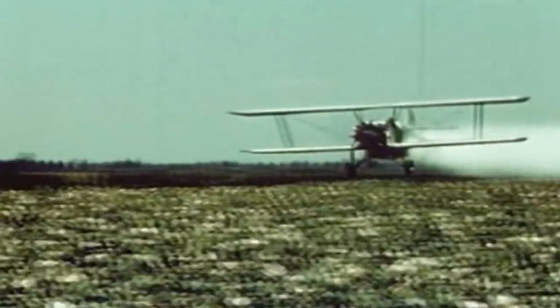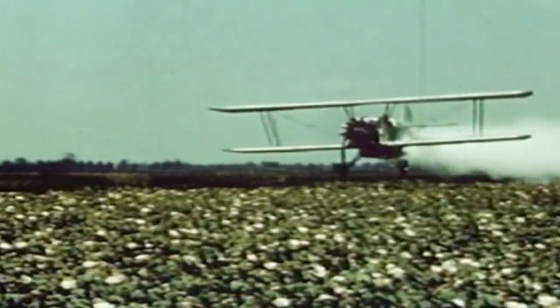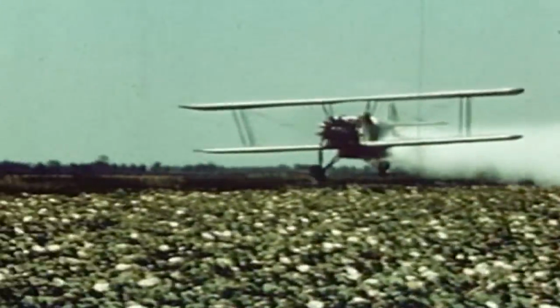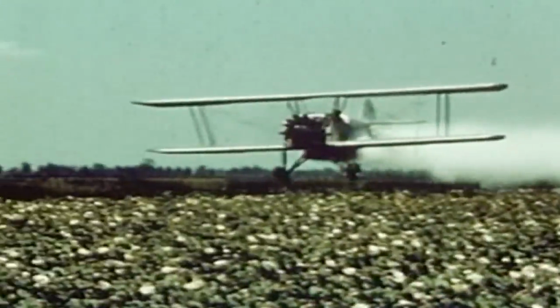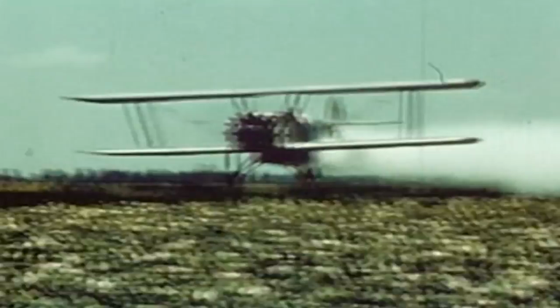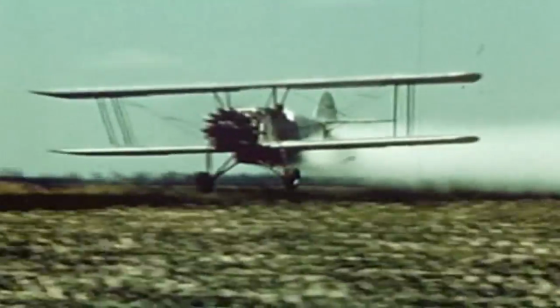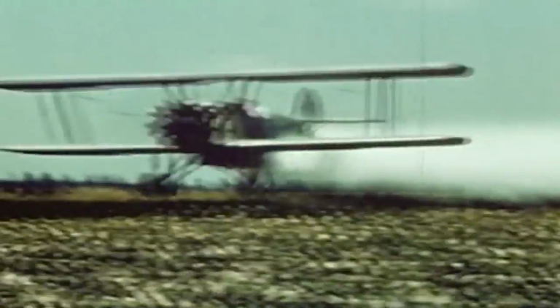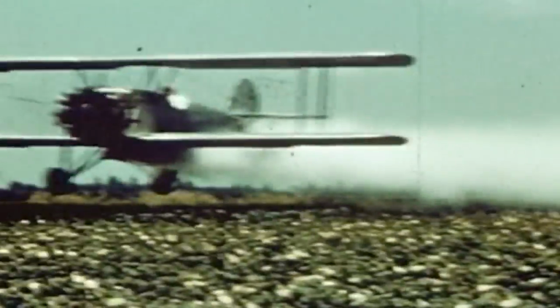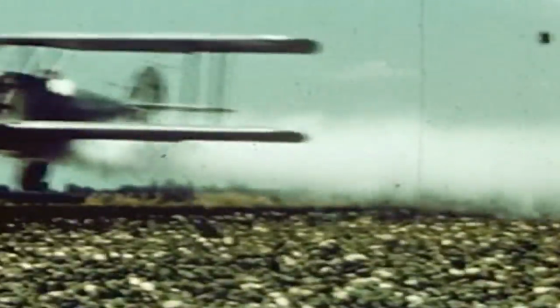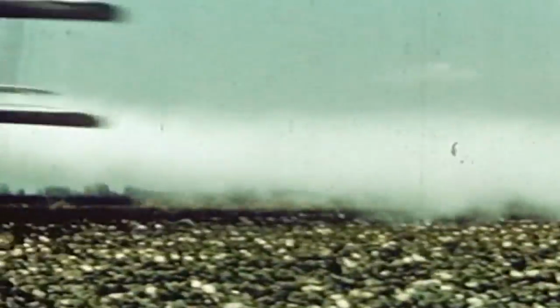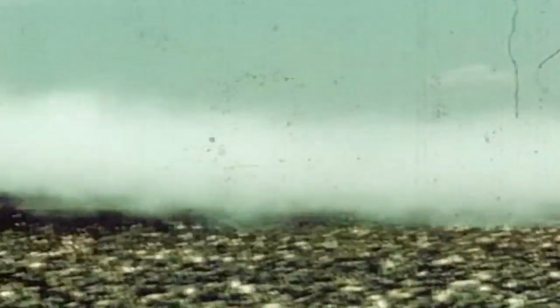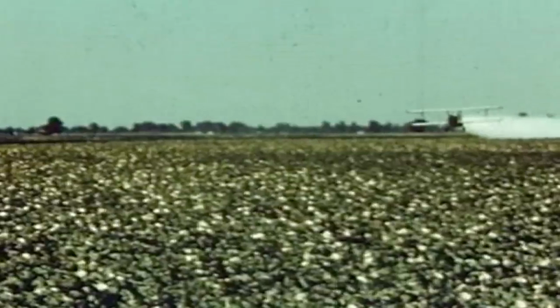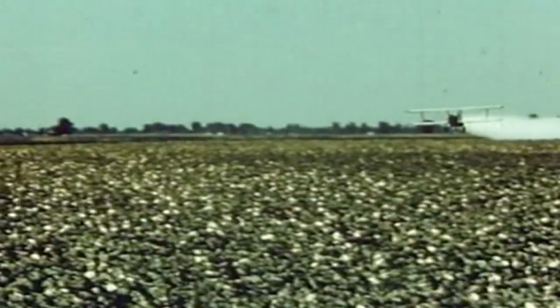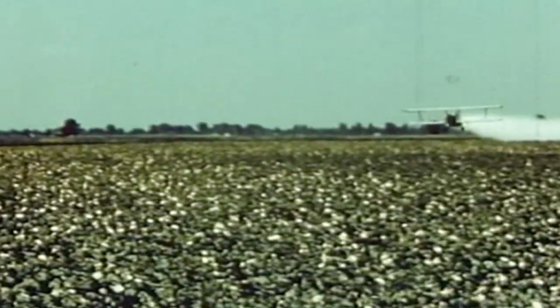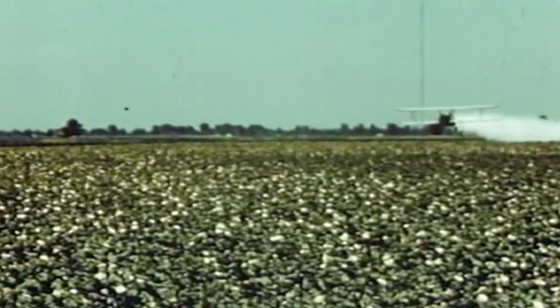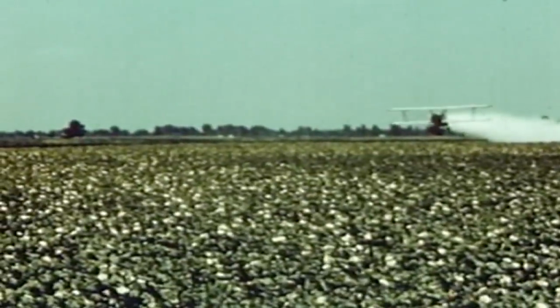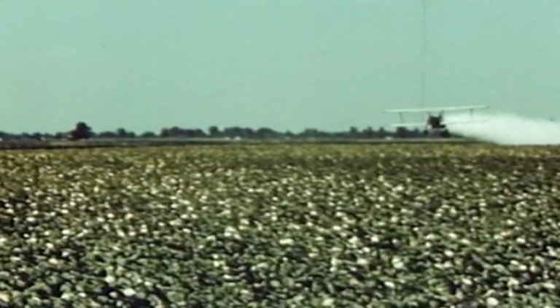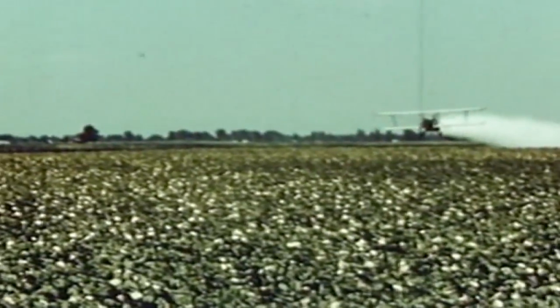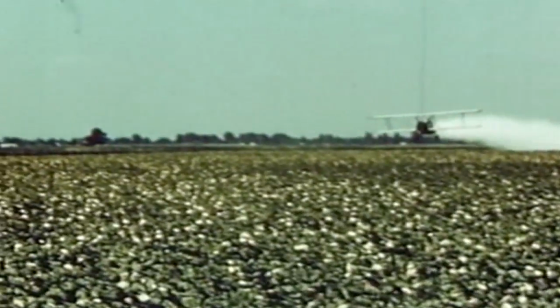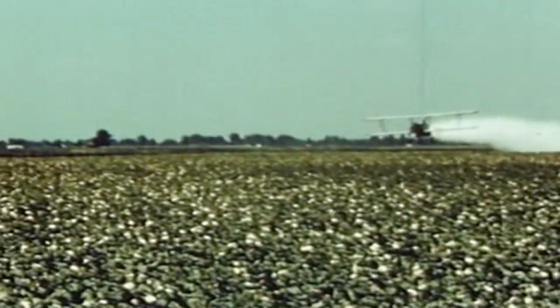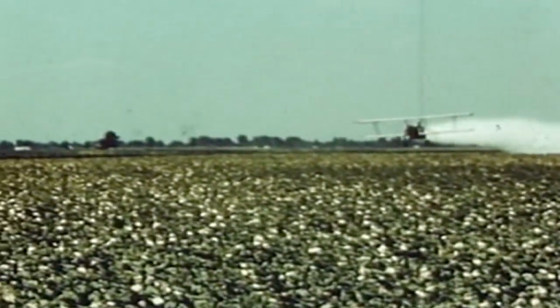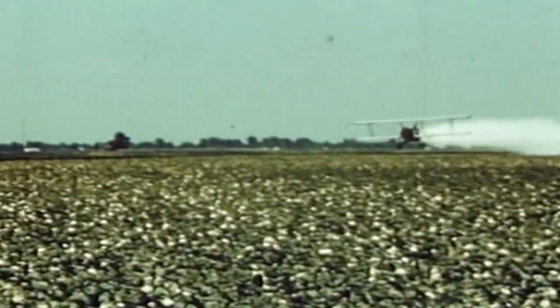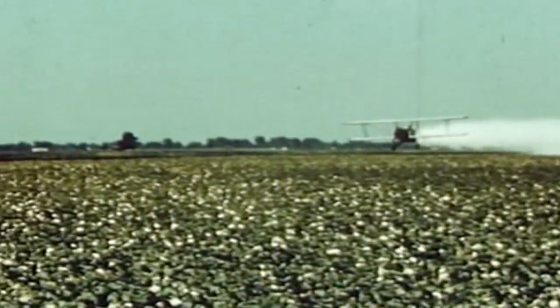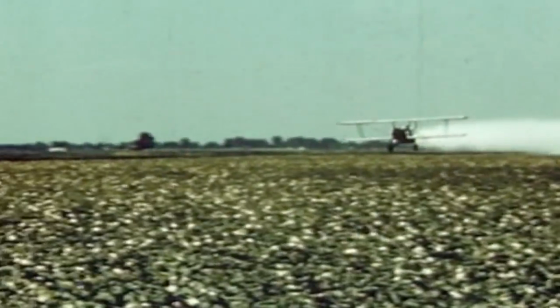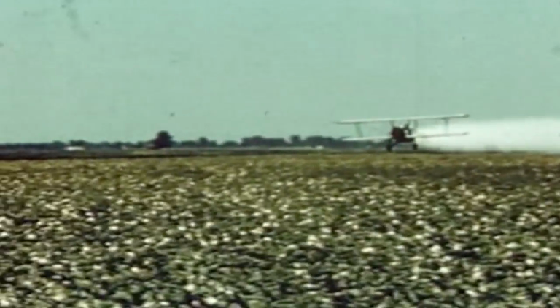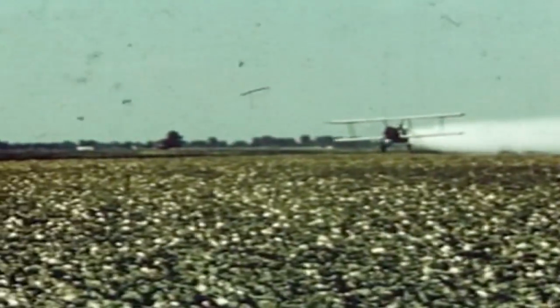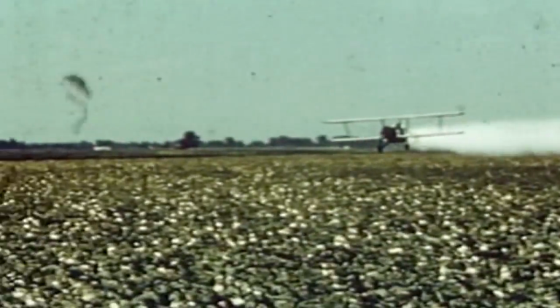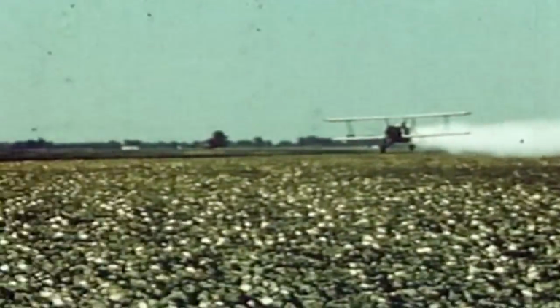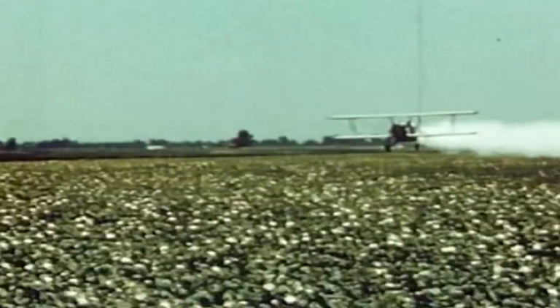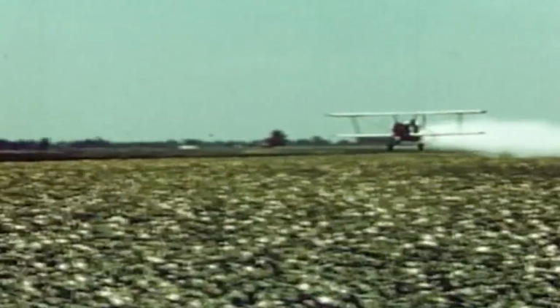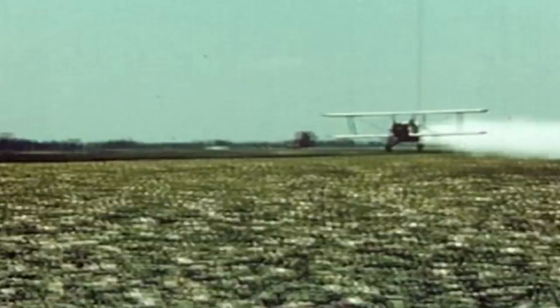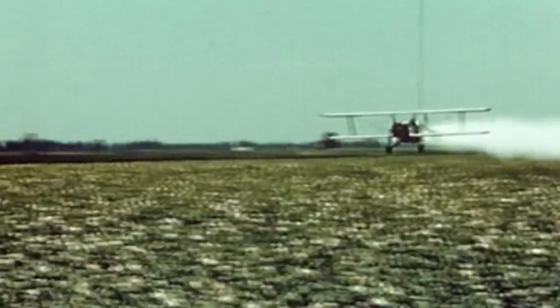Usual applications come from the canopy of the crop, with much of it getting applied to the crop itself and not the soil.